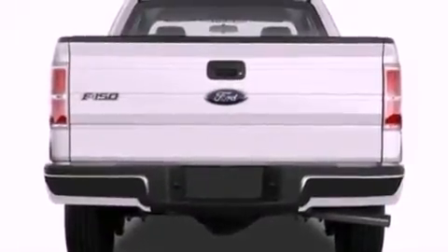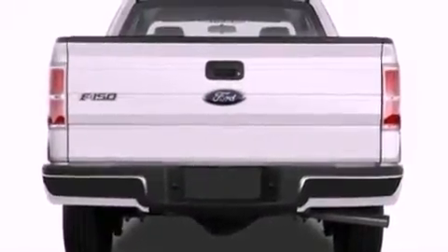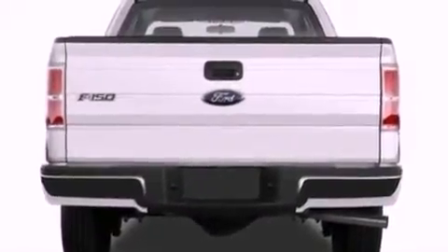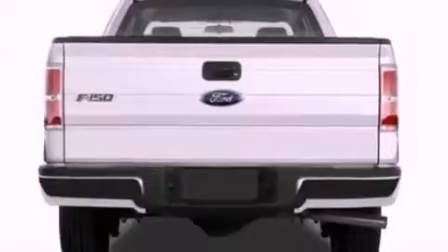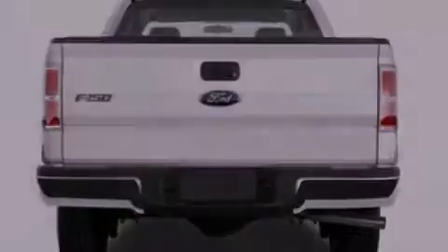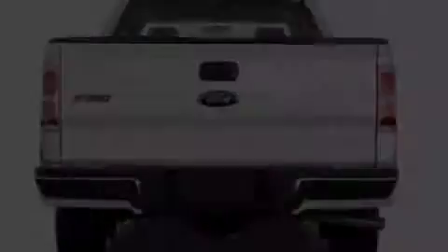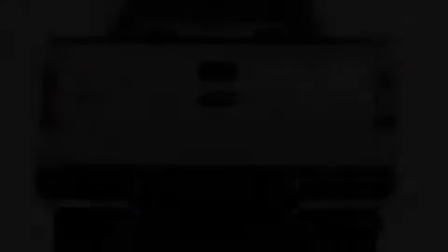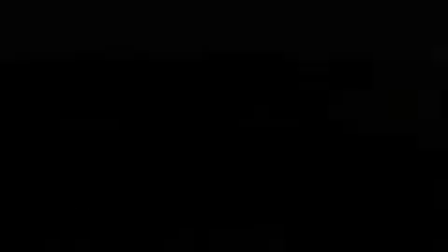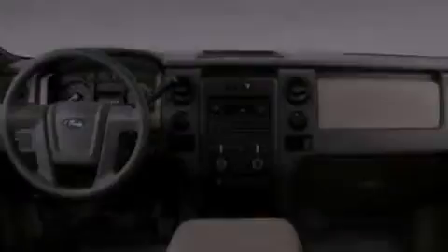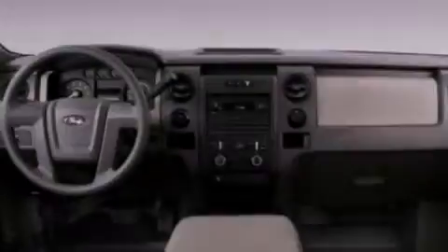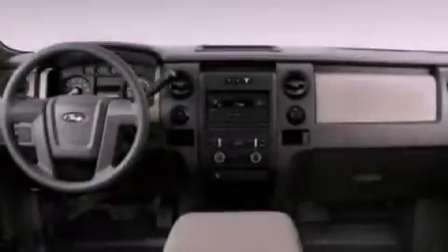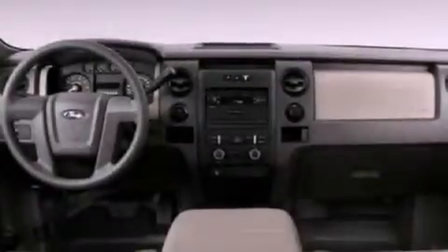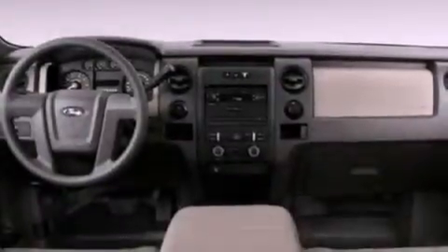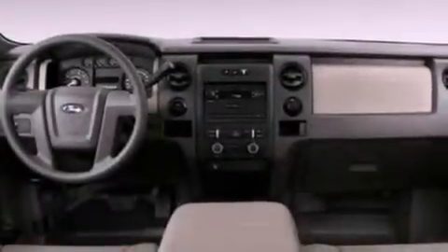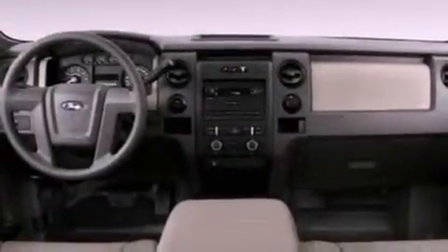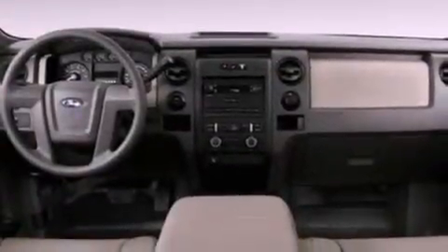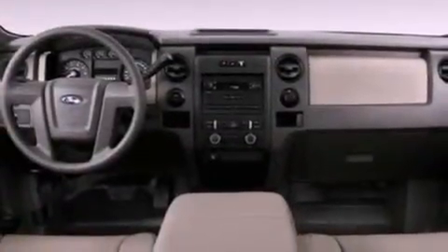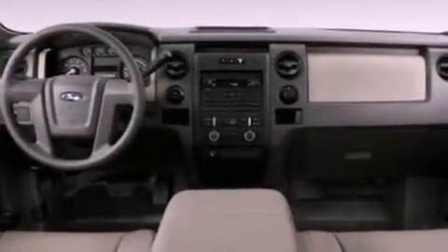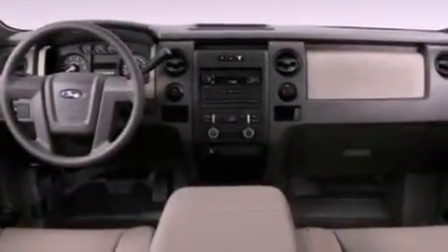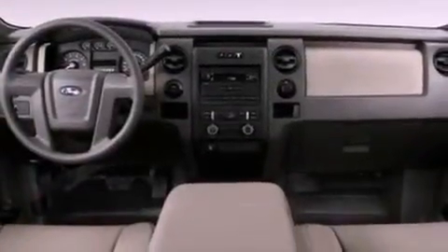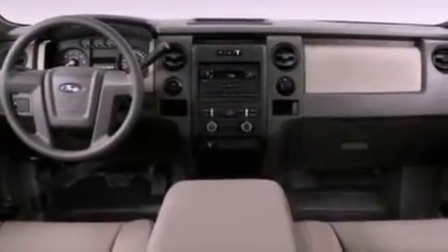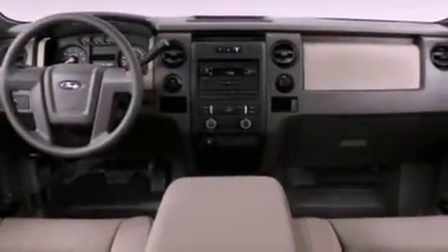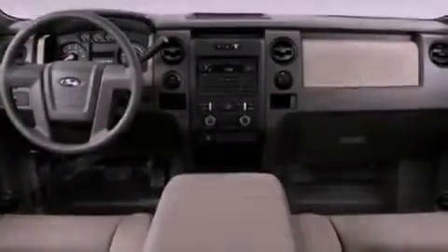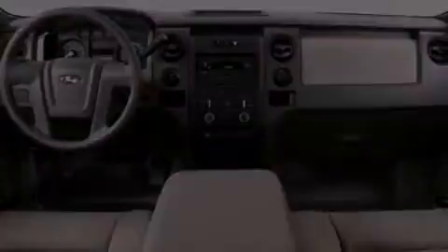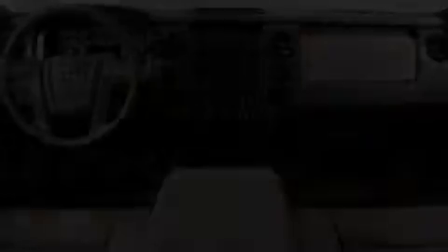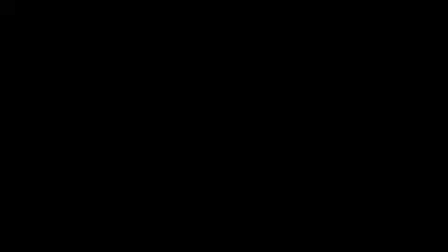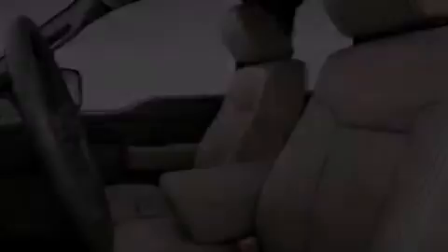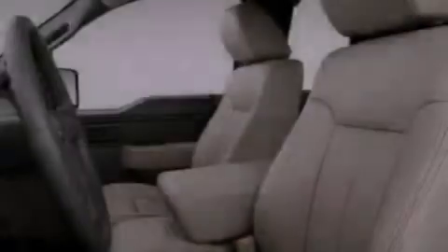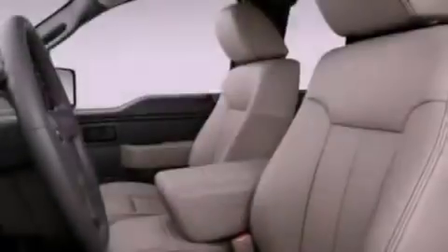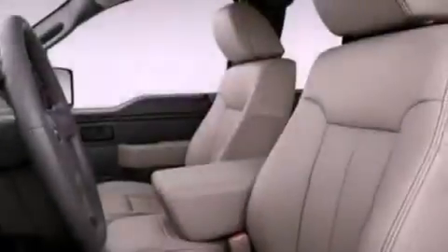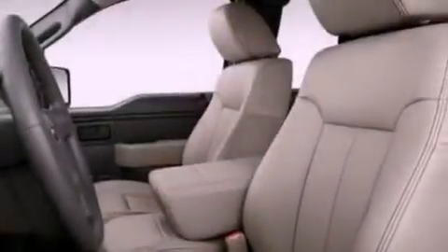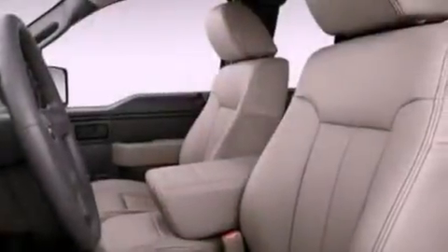12-volt power outlets, an anti-lock braking system, side curtain airbags, door reinforcement beams, and power steering.